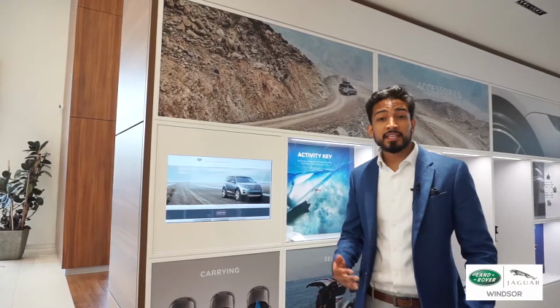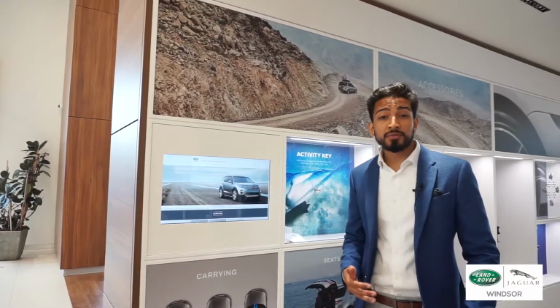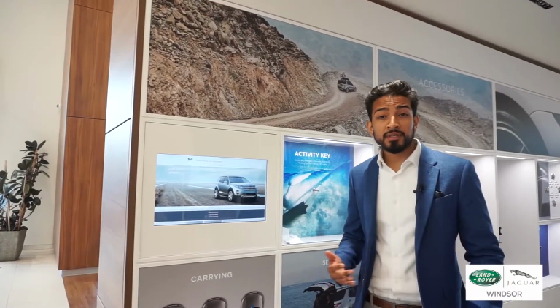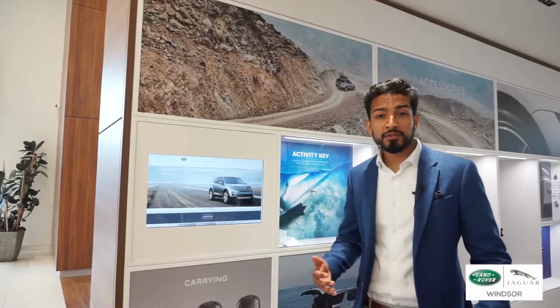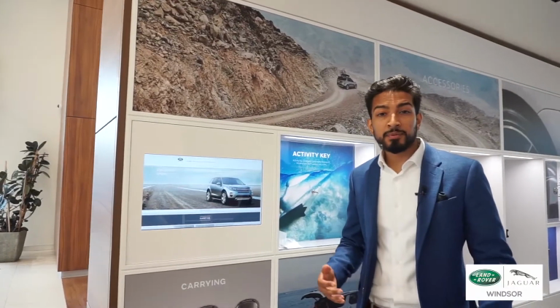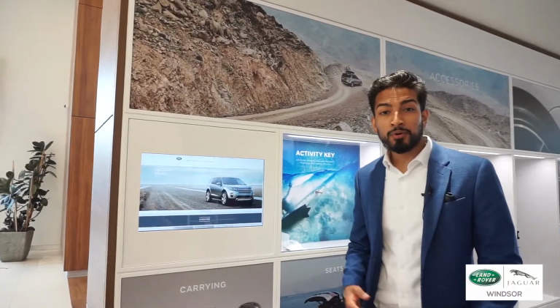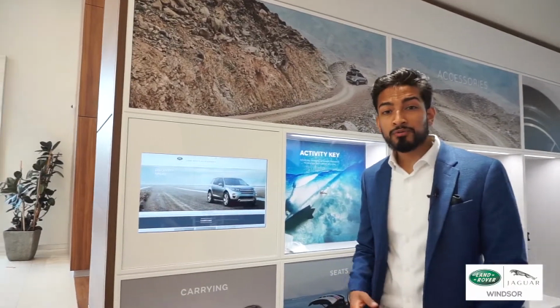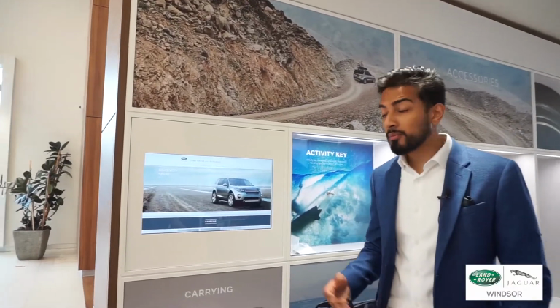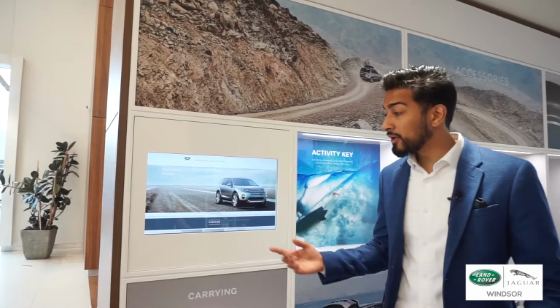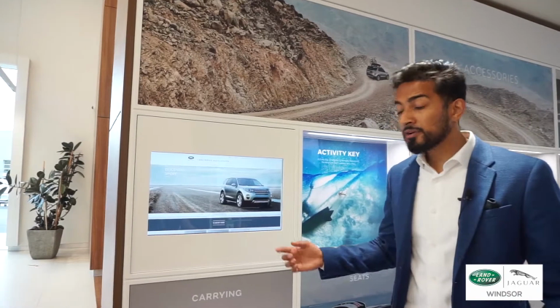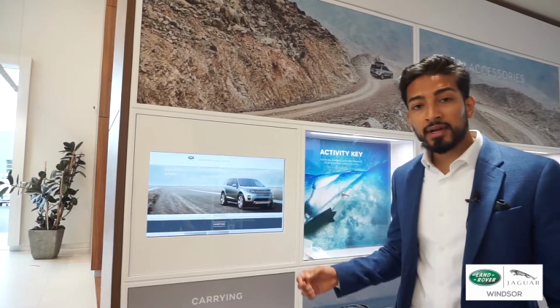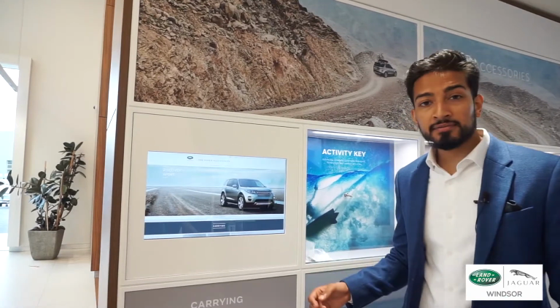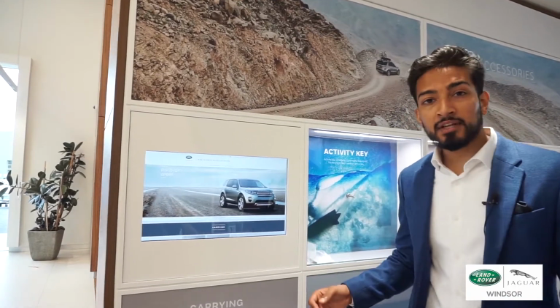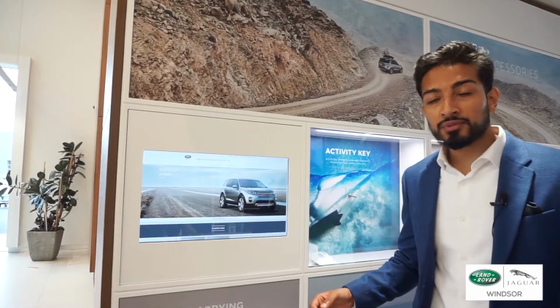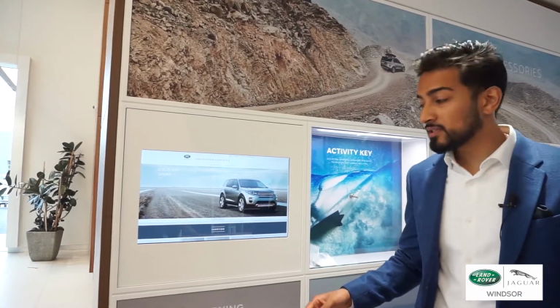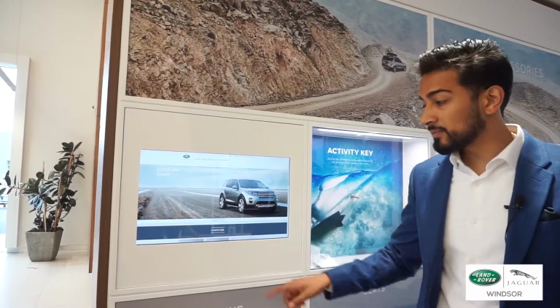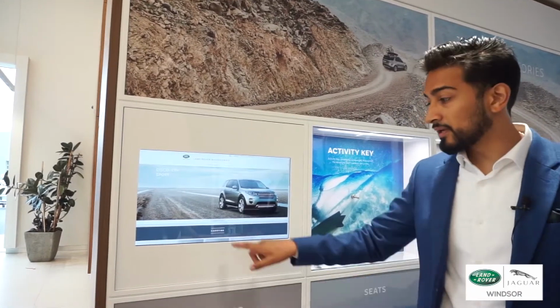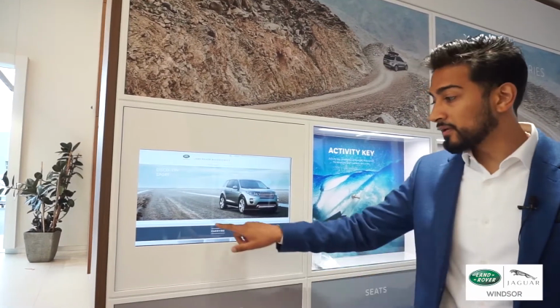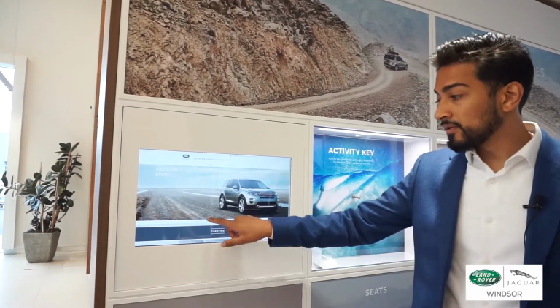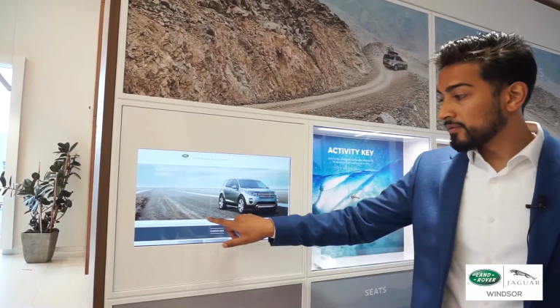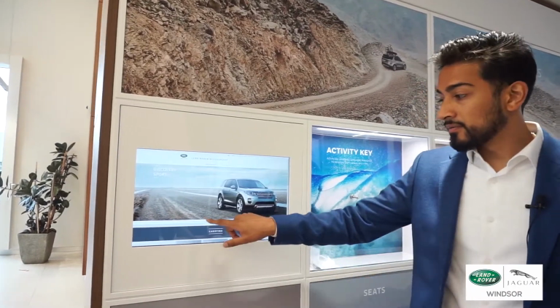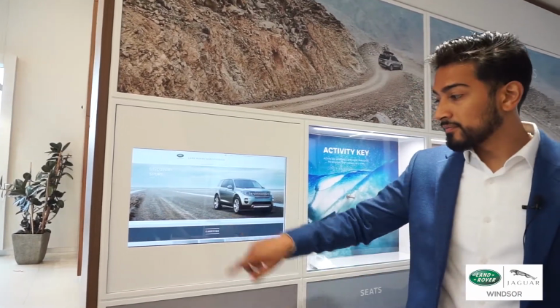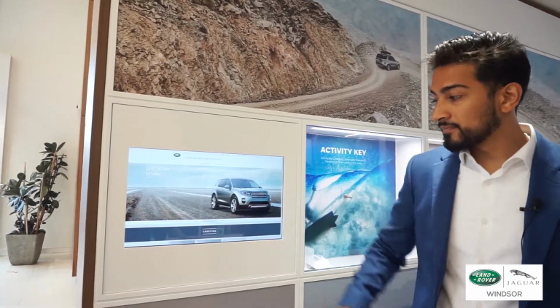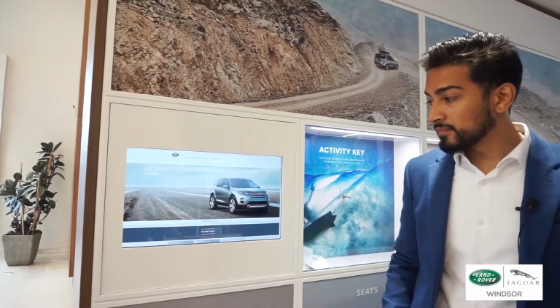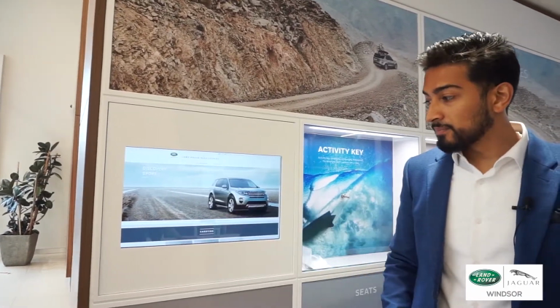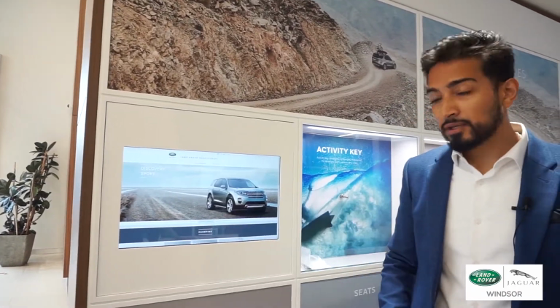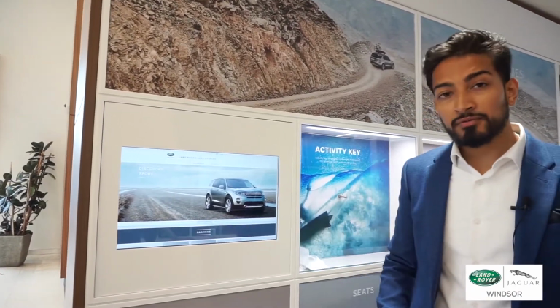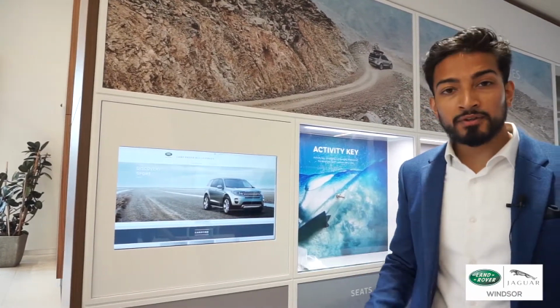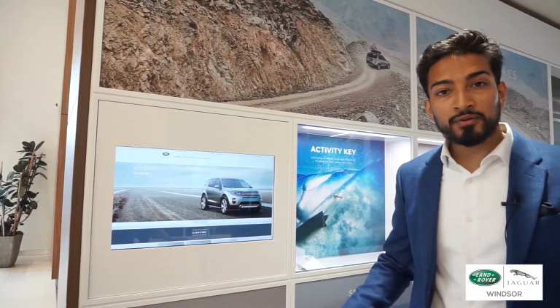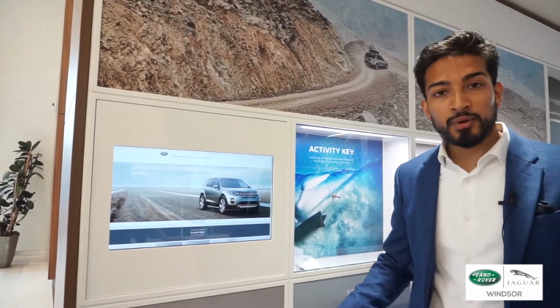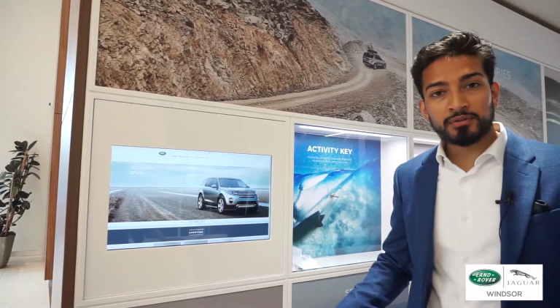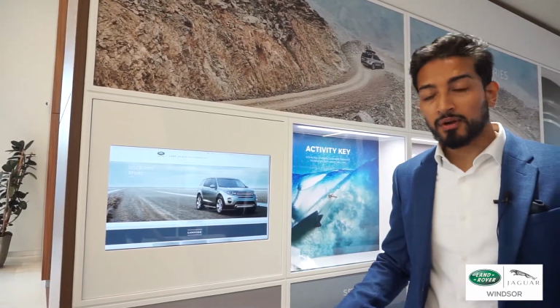Accessories can also be ordered from our interactive touchscreen display. Pick your vehicle and away you go.